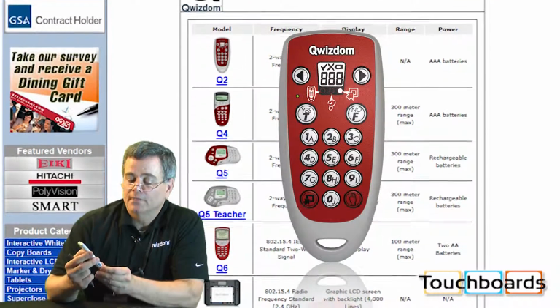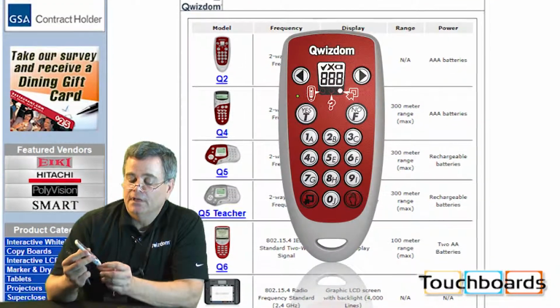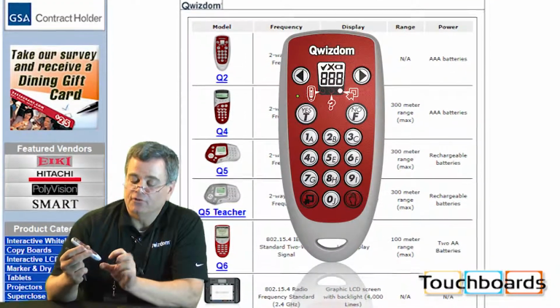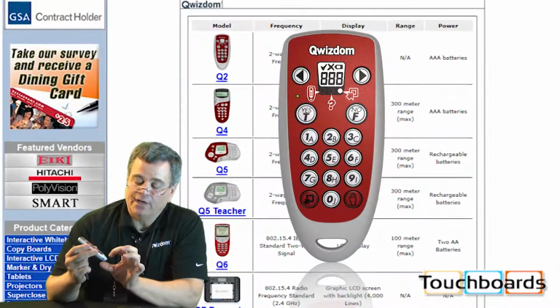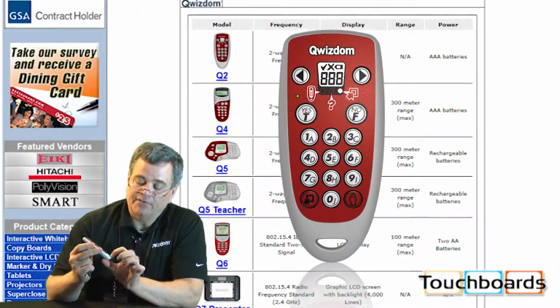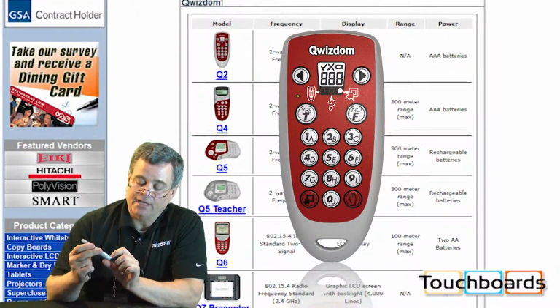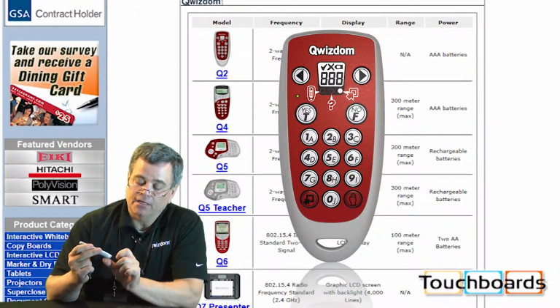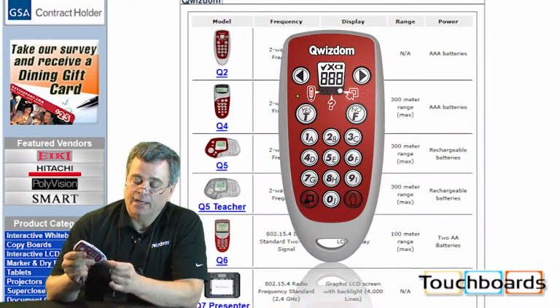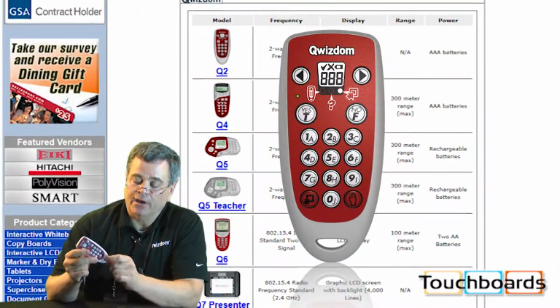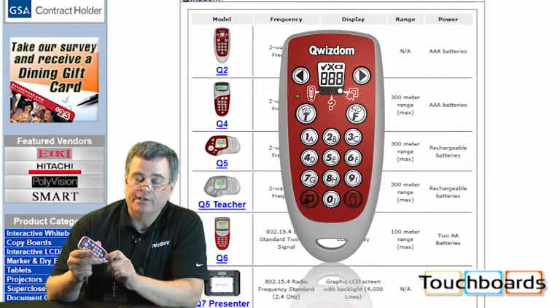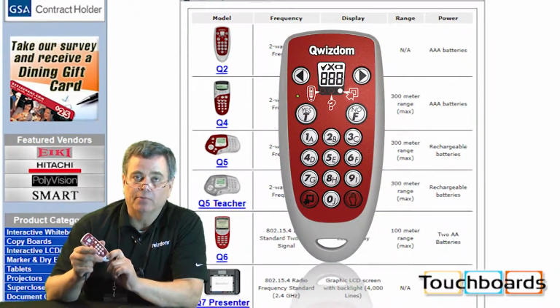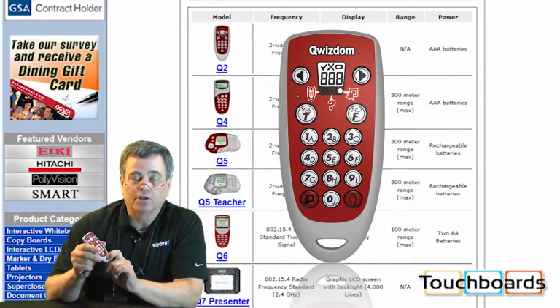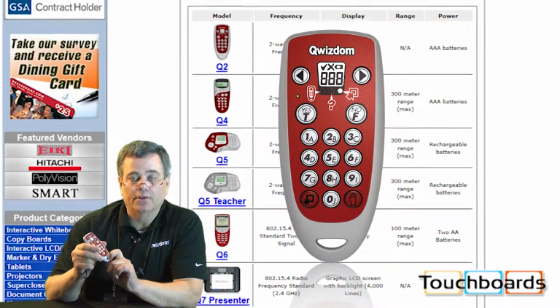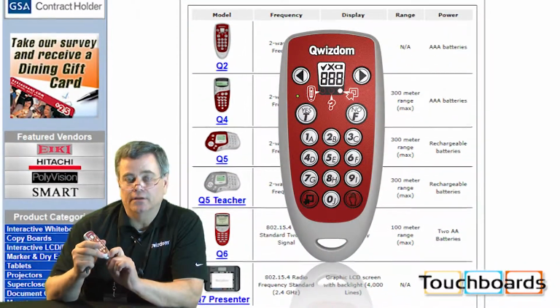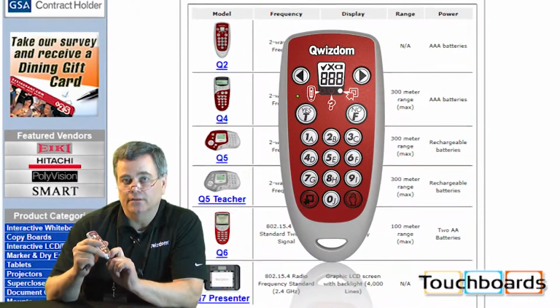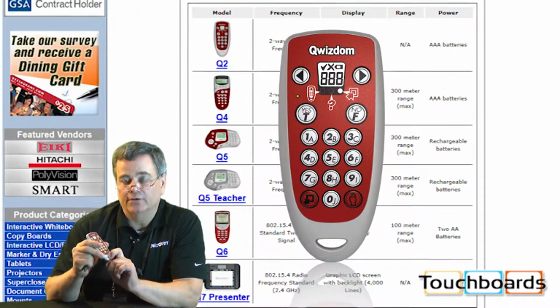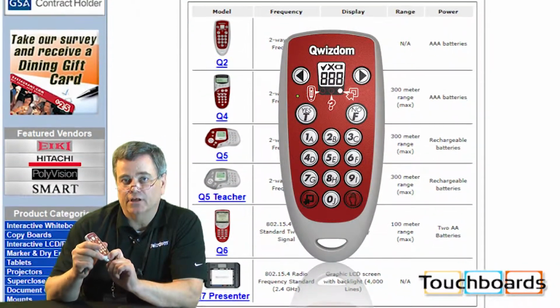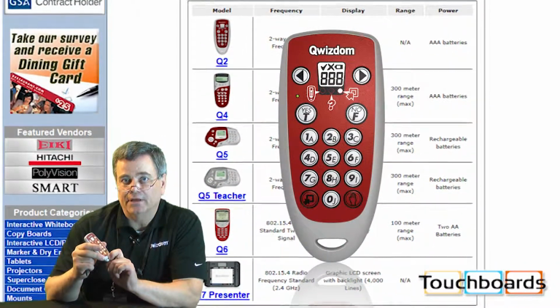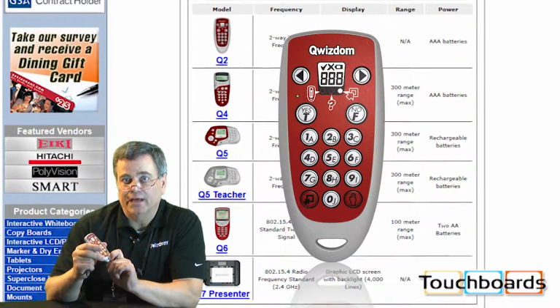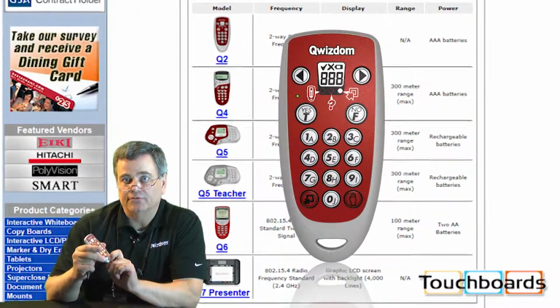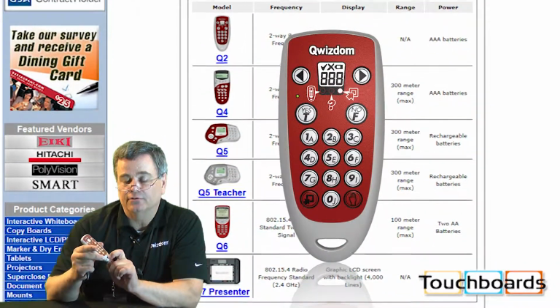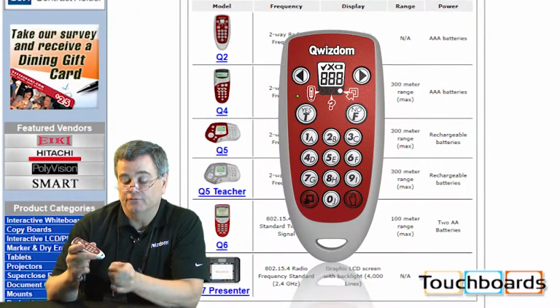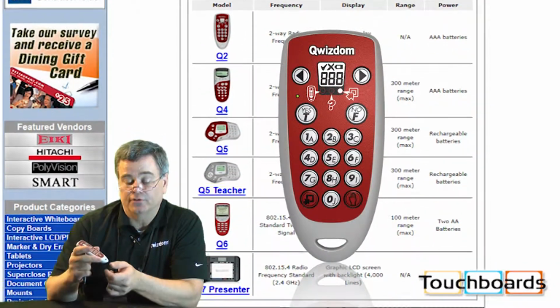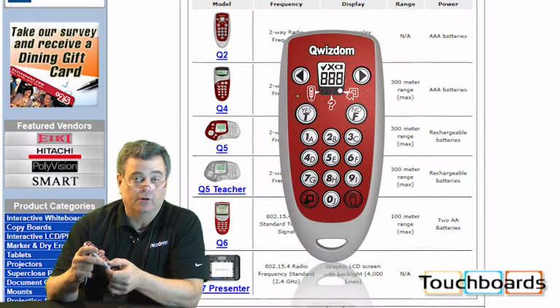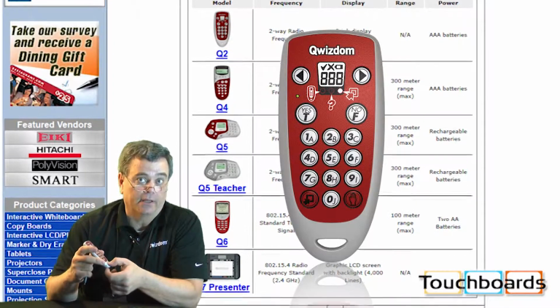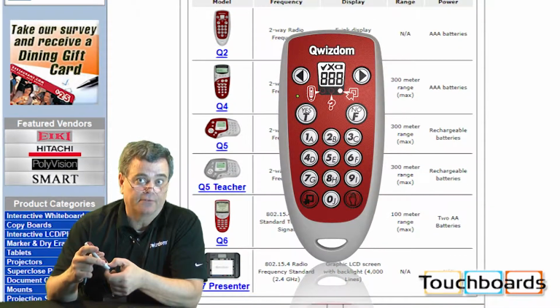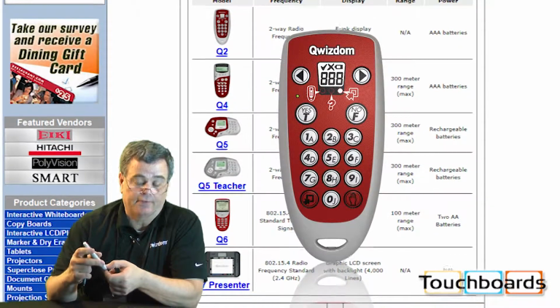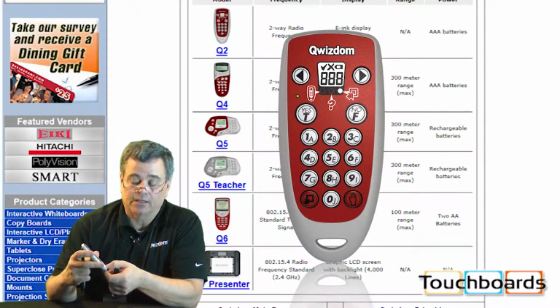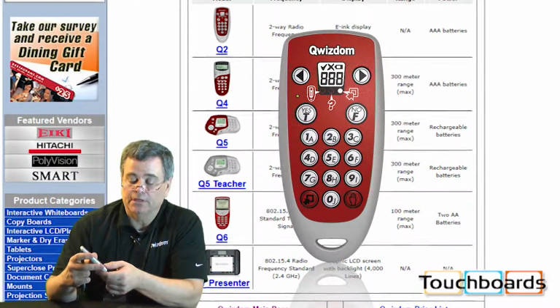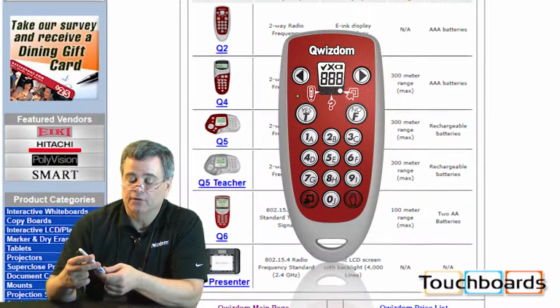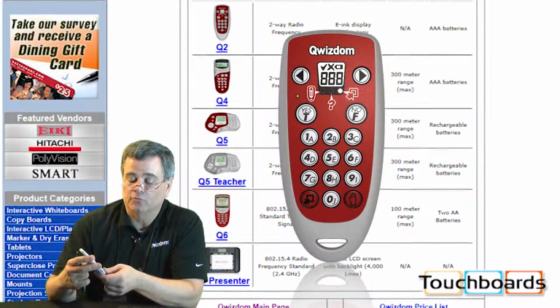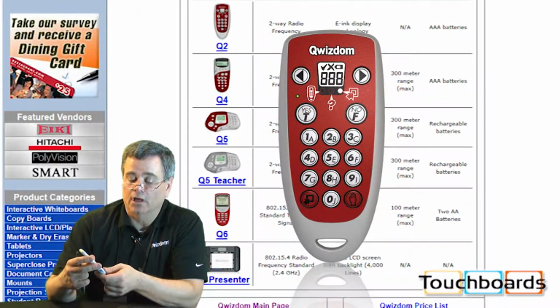It also has an area down below that a lanyard can be attached to, so for security, that can be good as well.